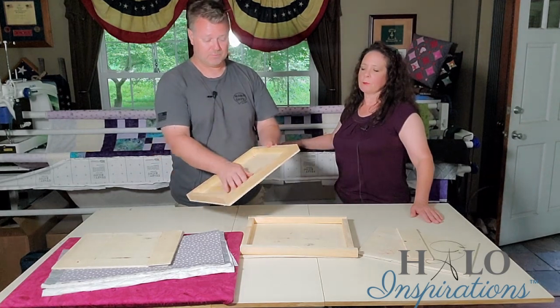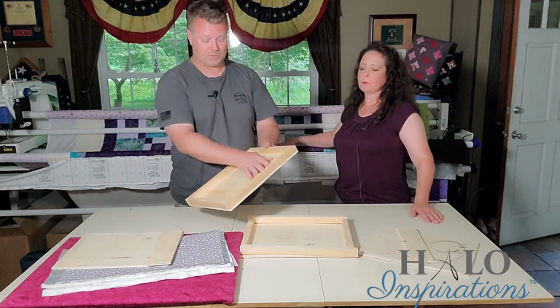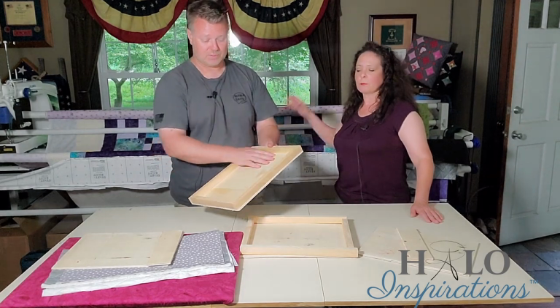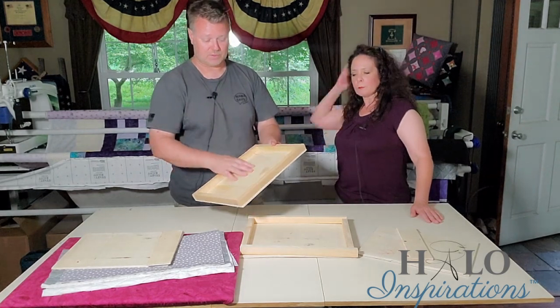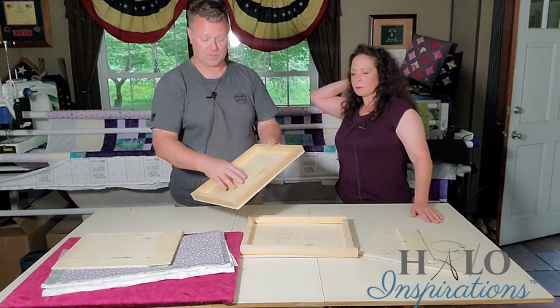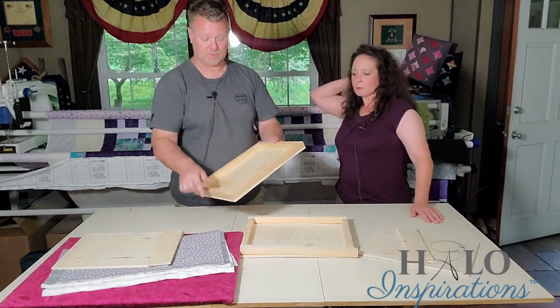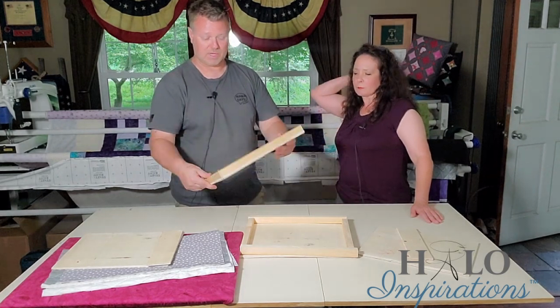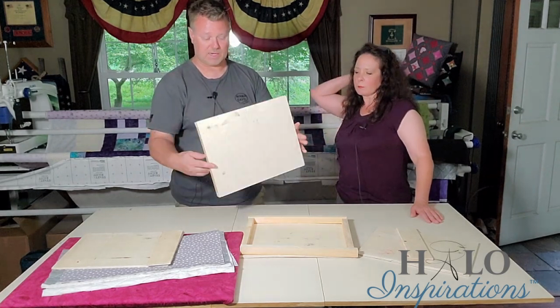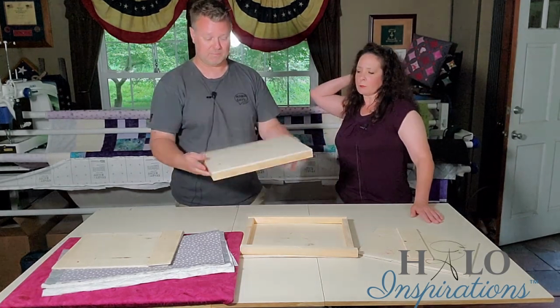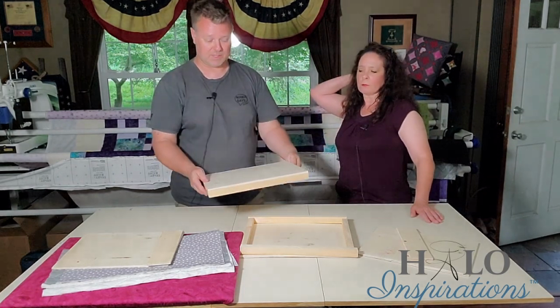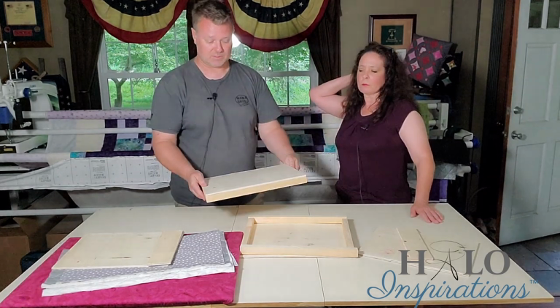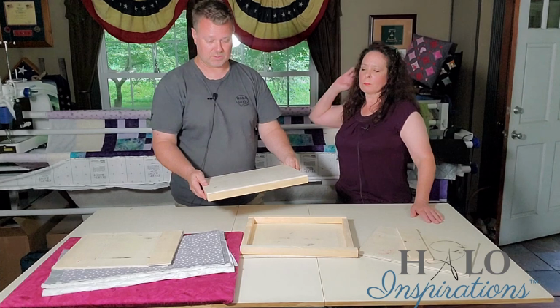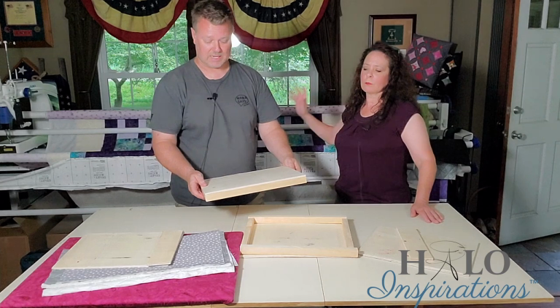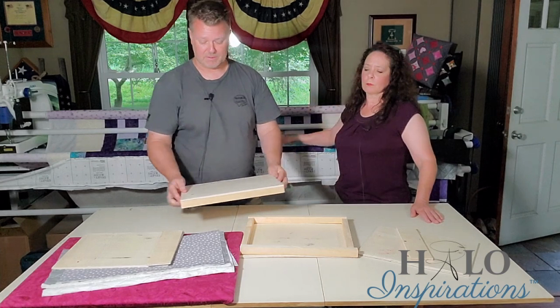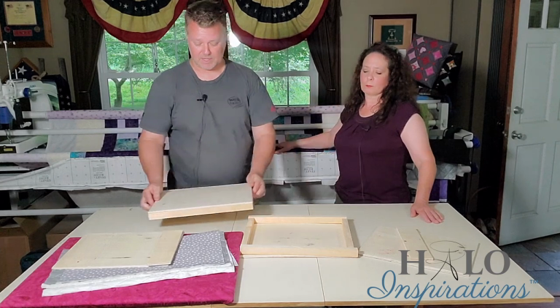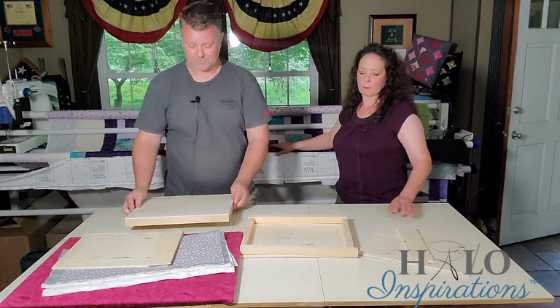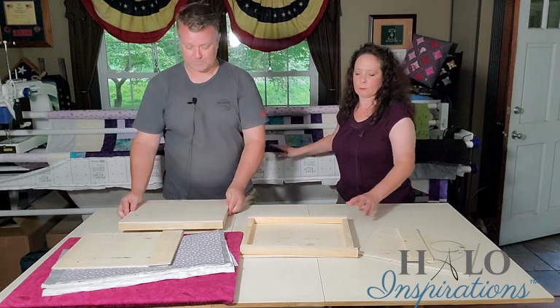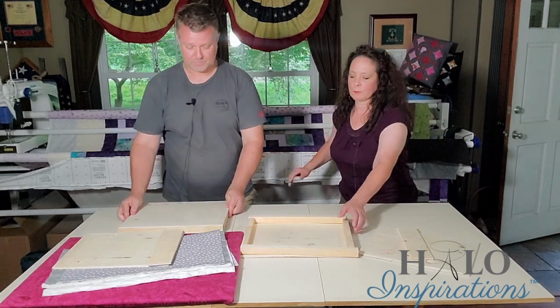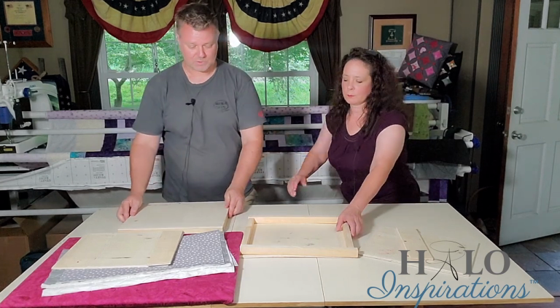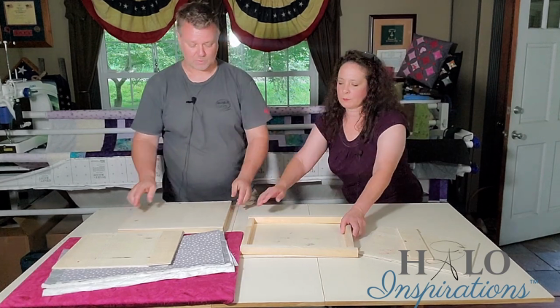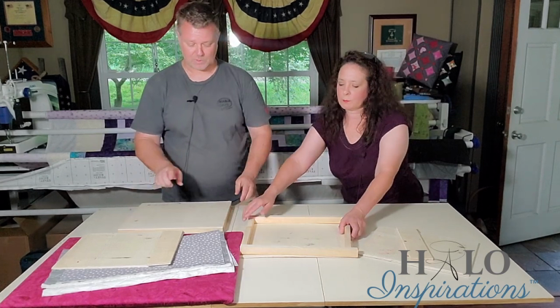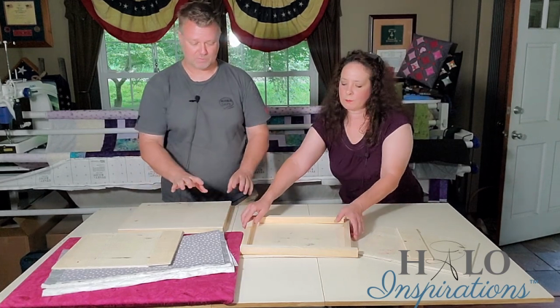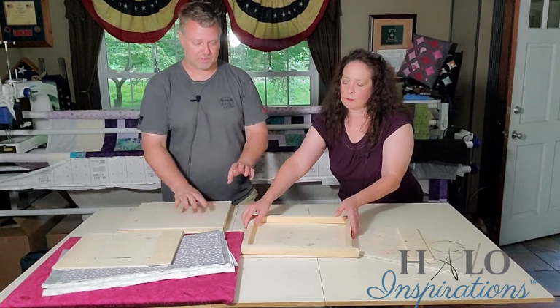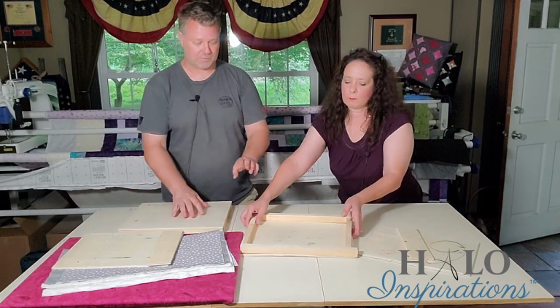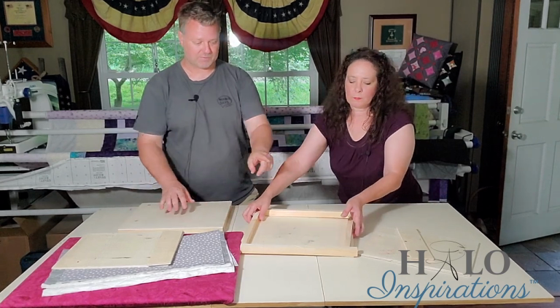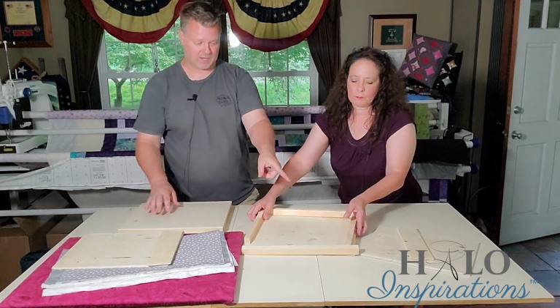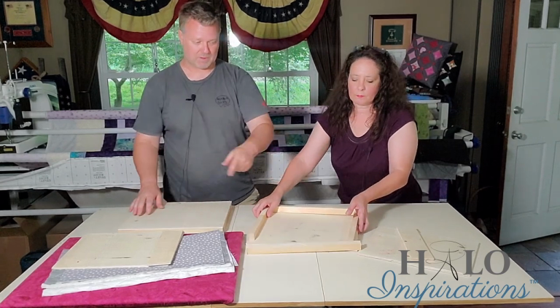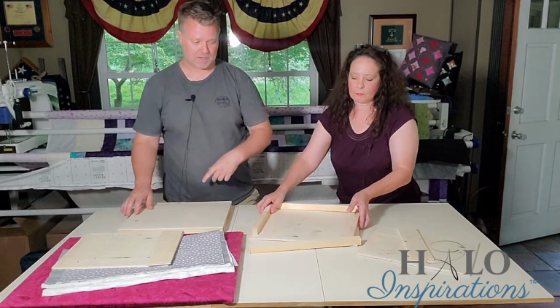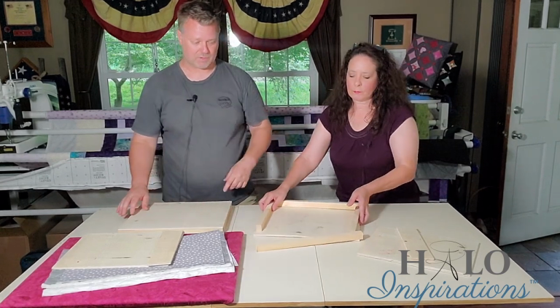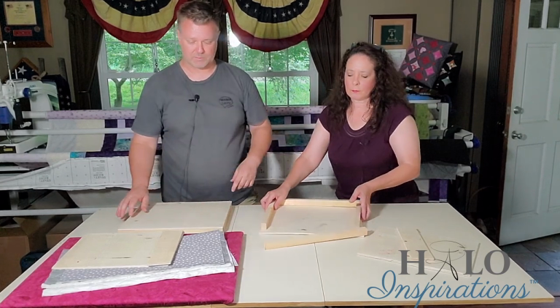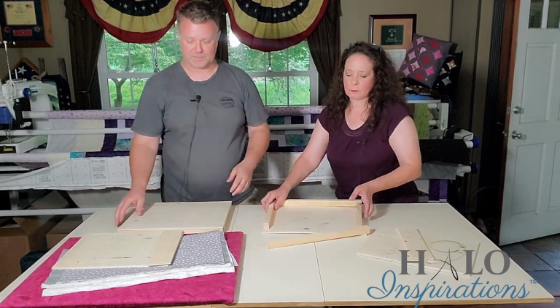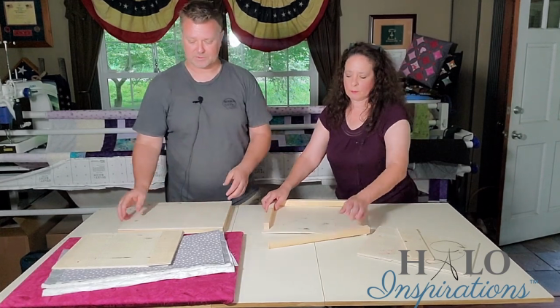So this is your bottom and this is your top of that. Once you've built the frame out of all your pieces, you're ready for the next step.